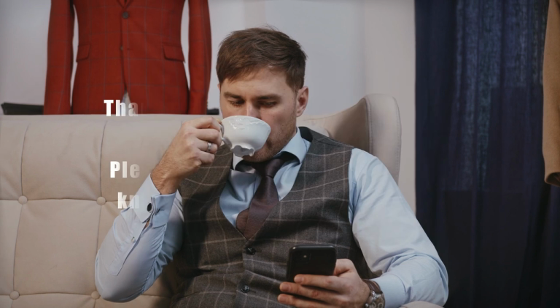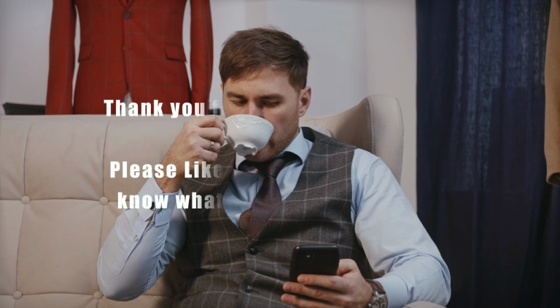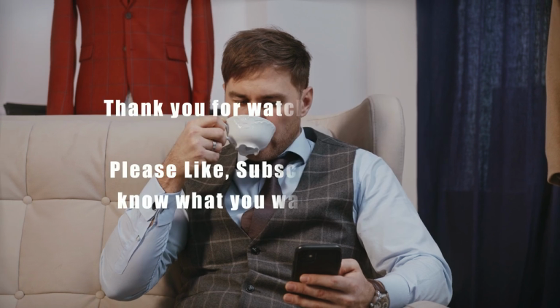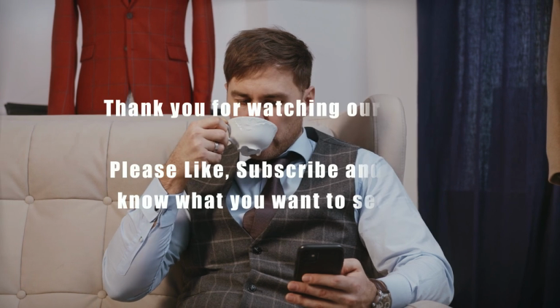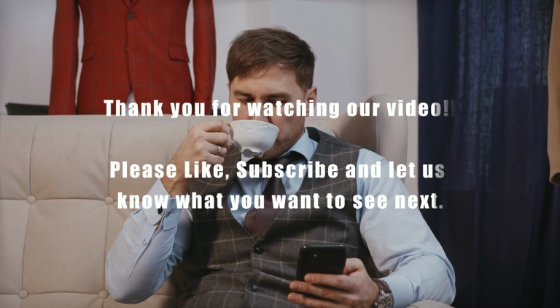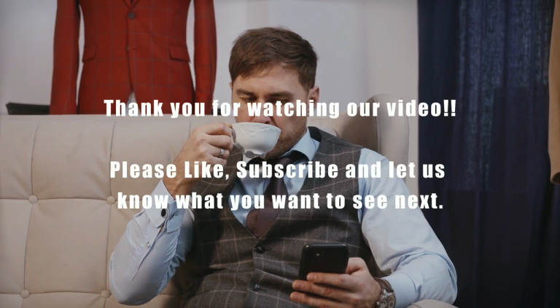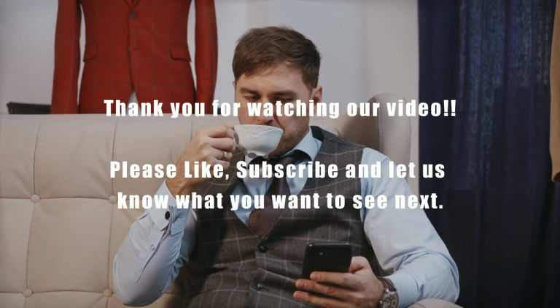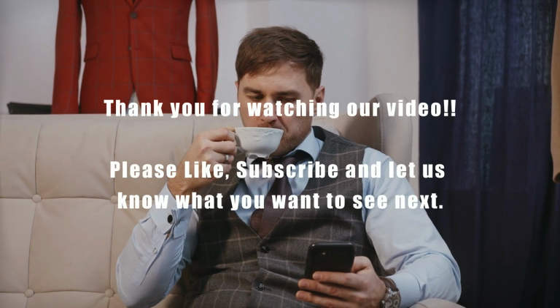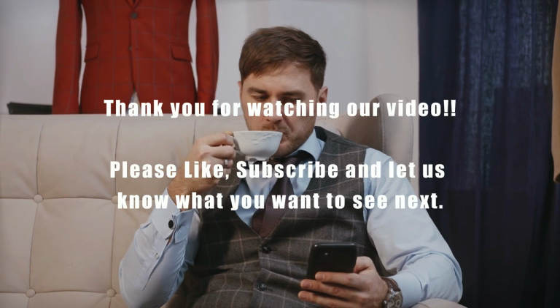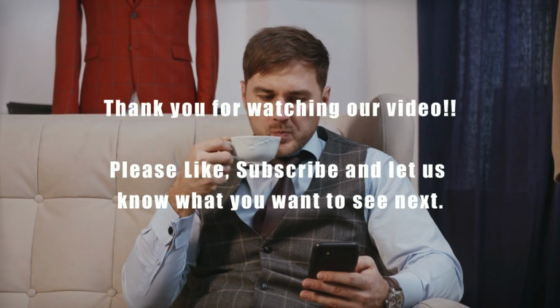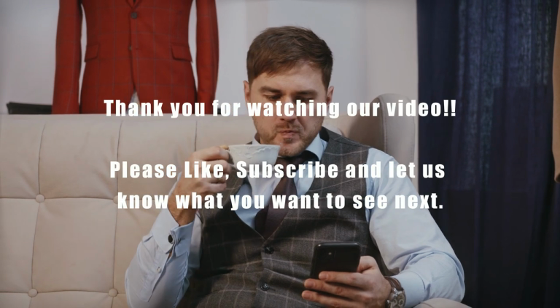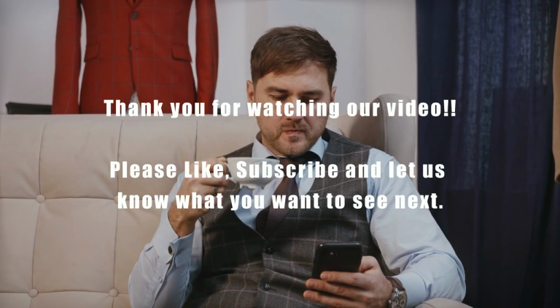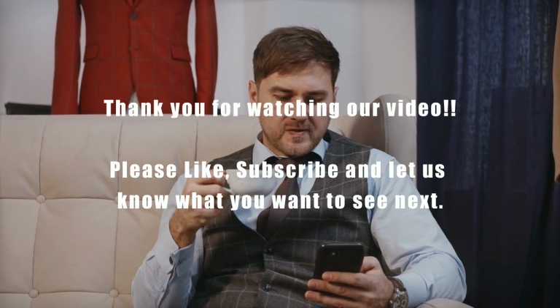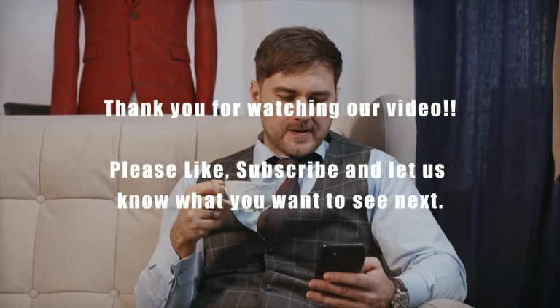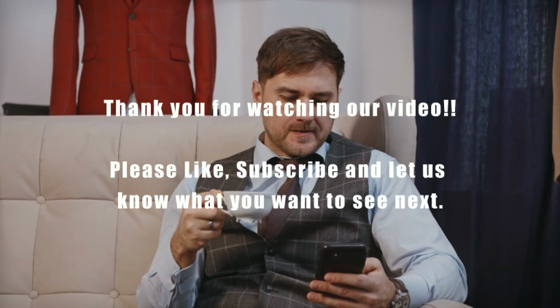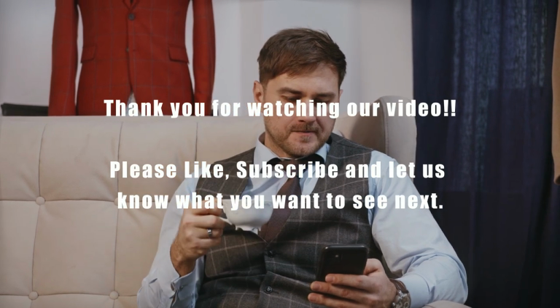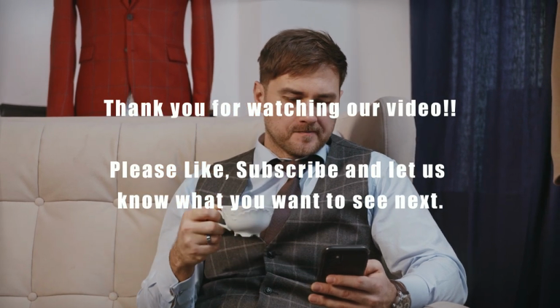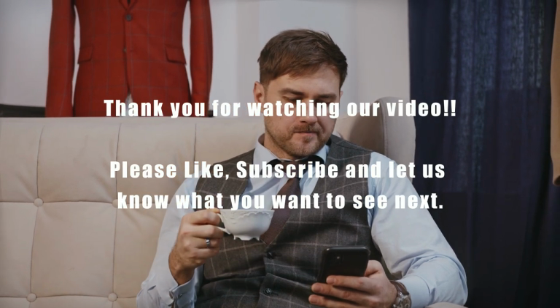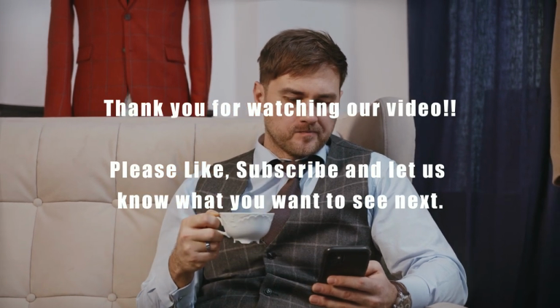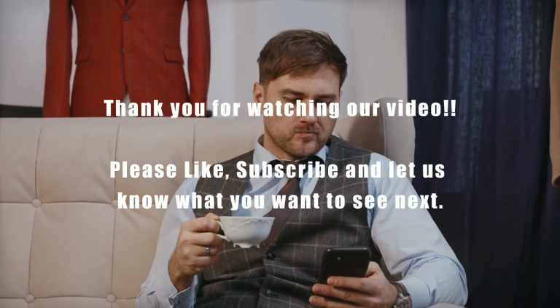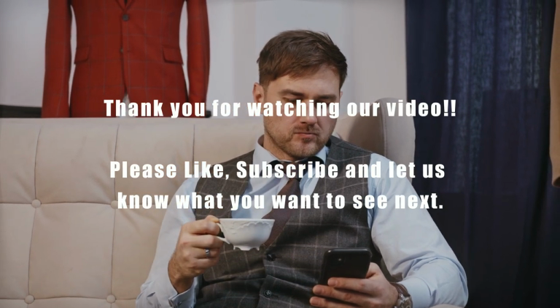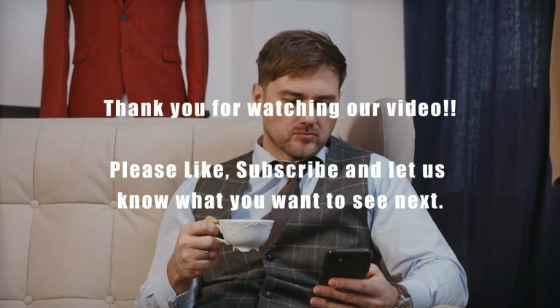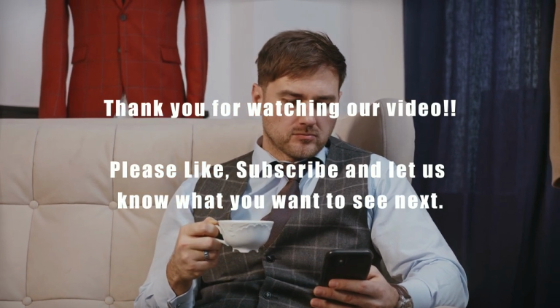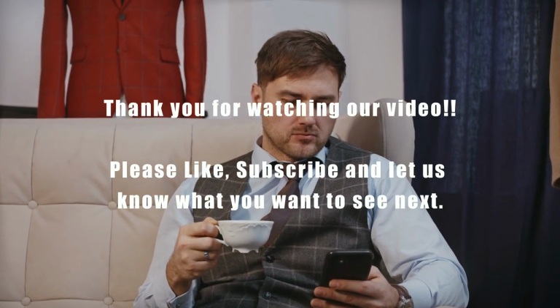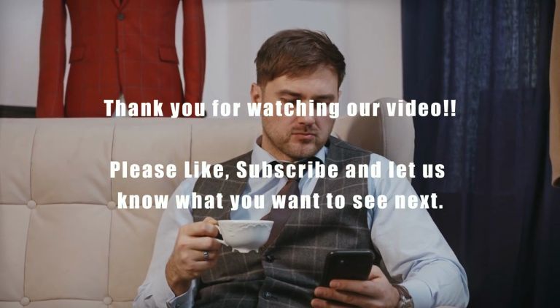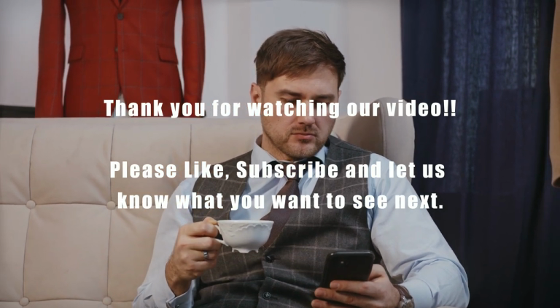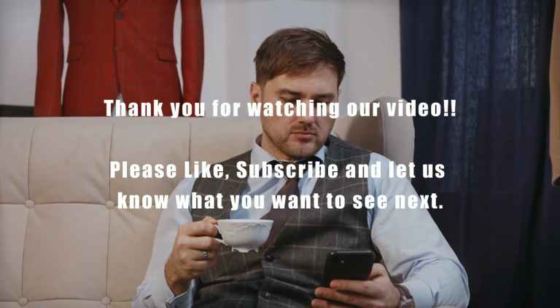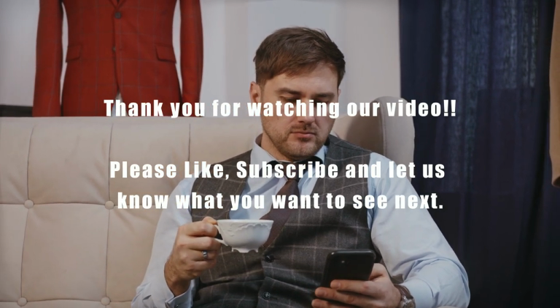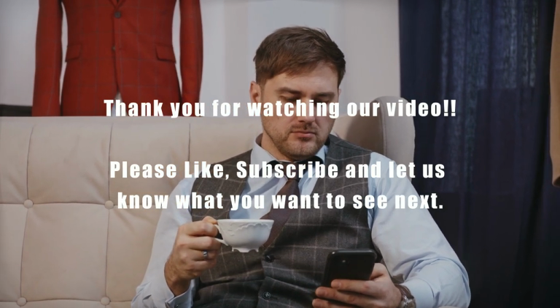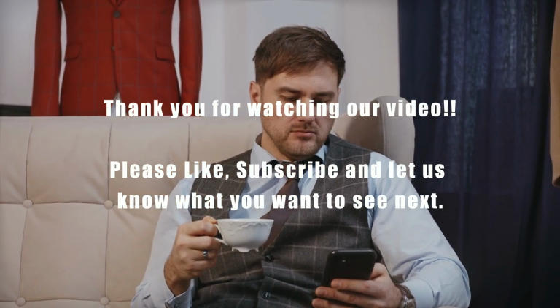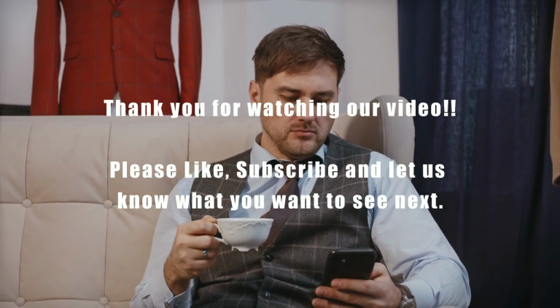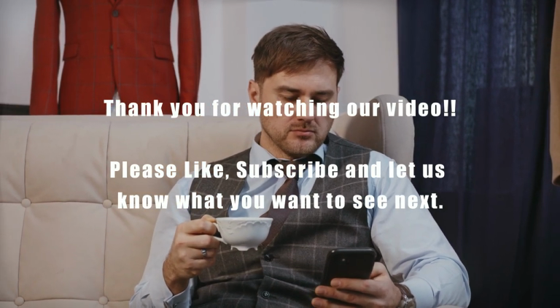Thank you for watching our video. Please like, subscribe, and let us know what you want to see next.